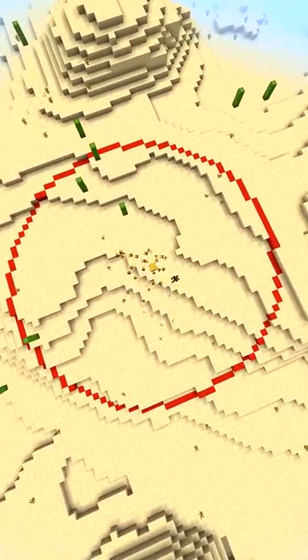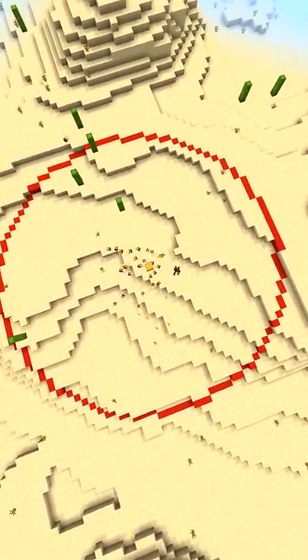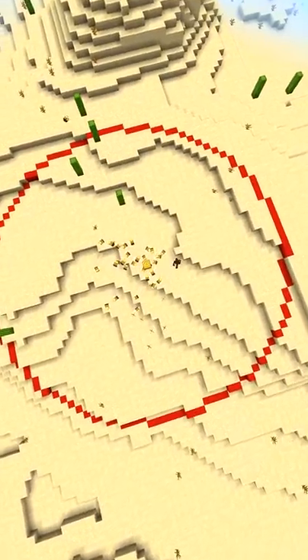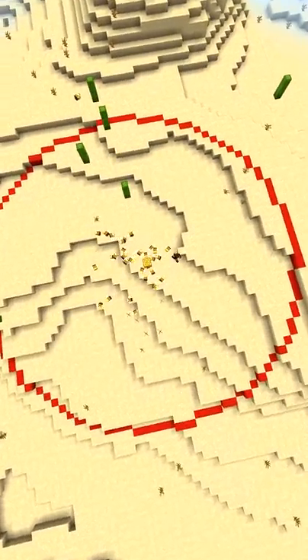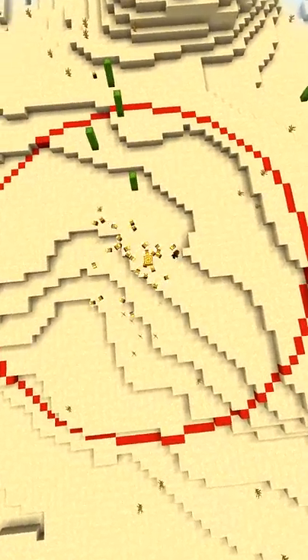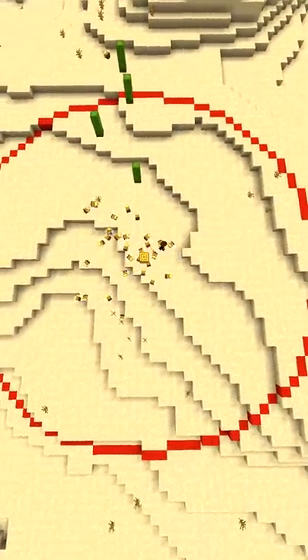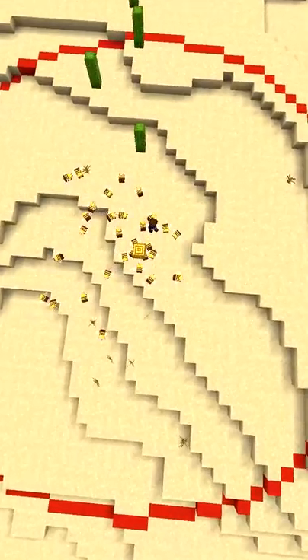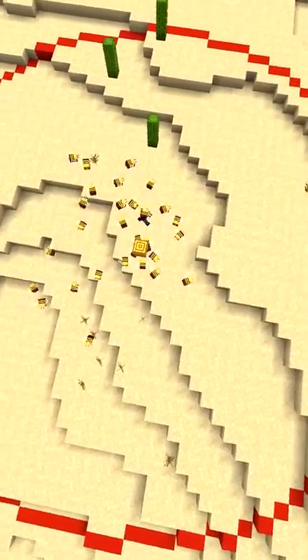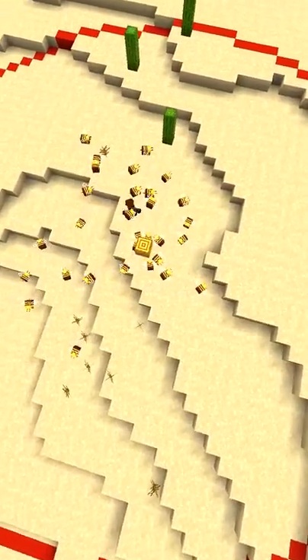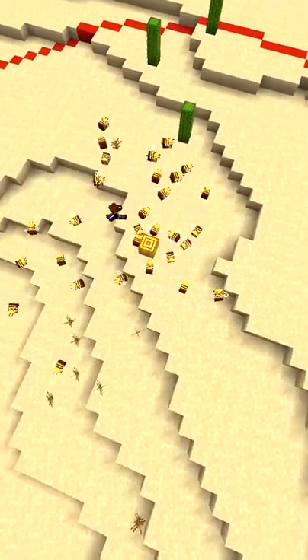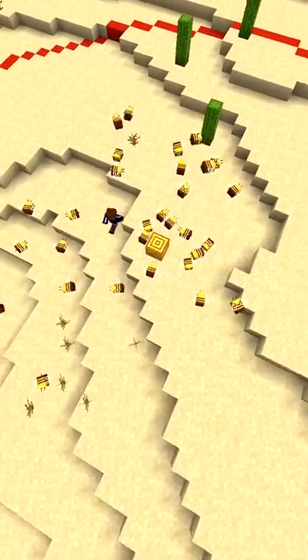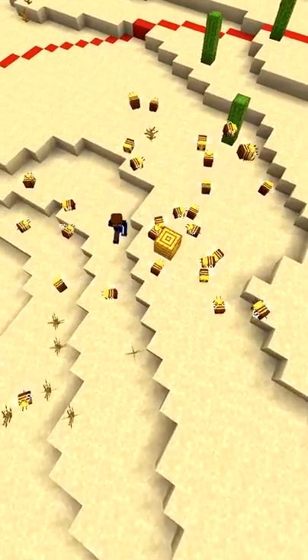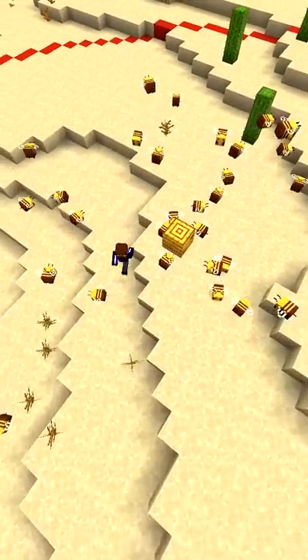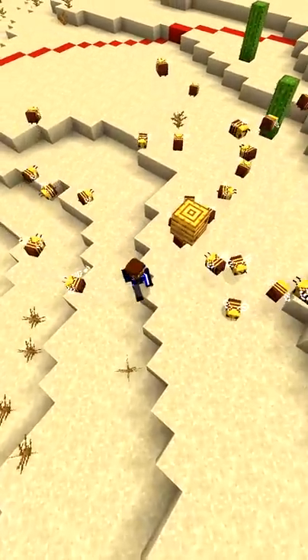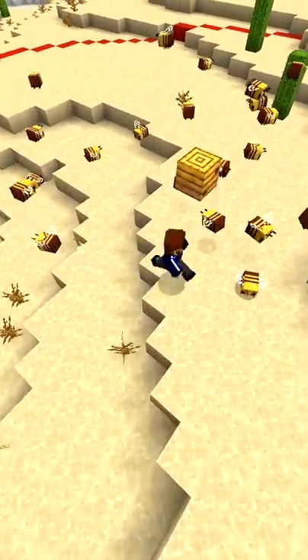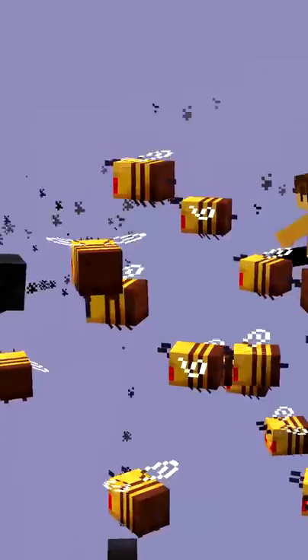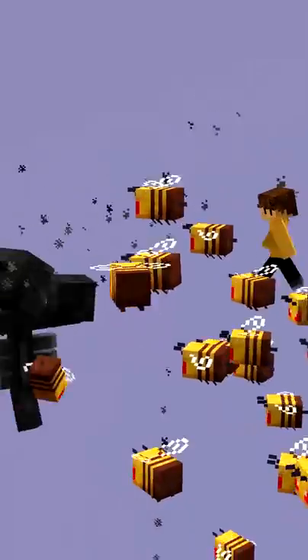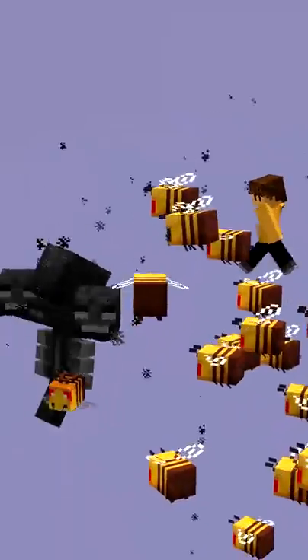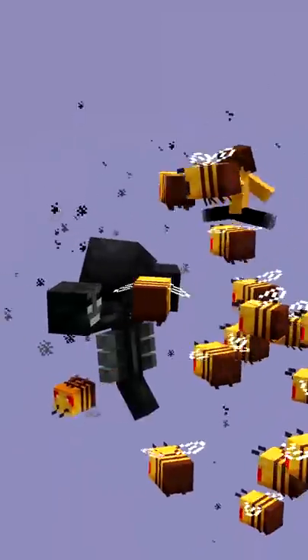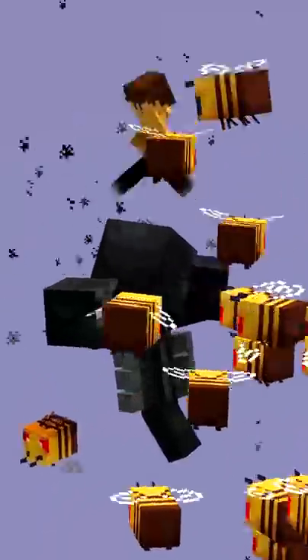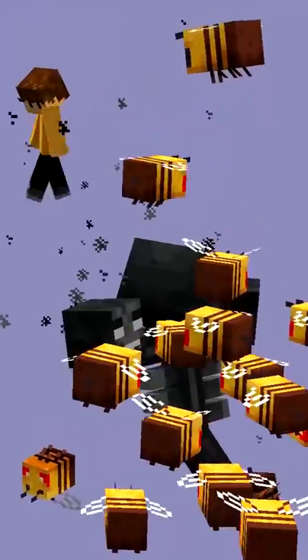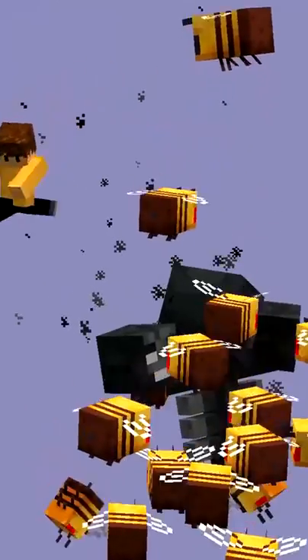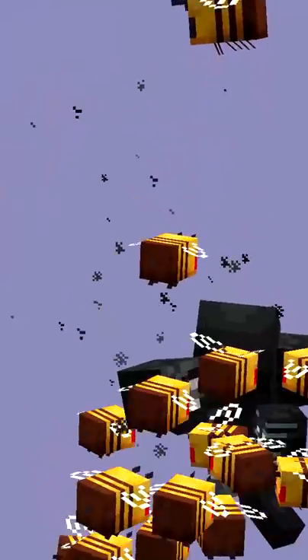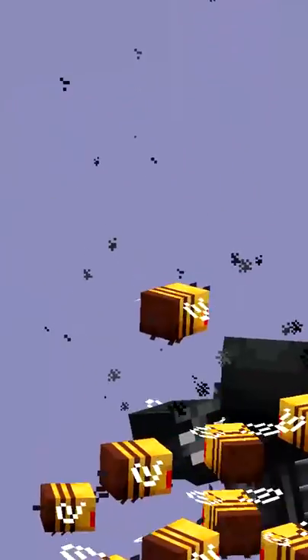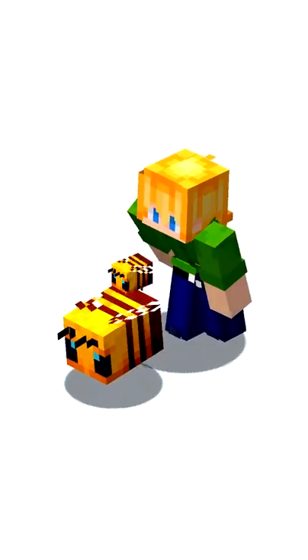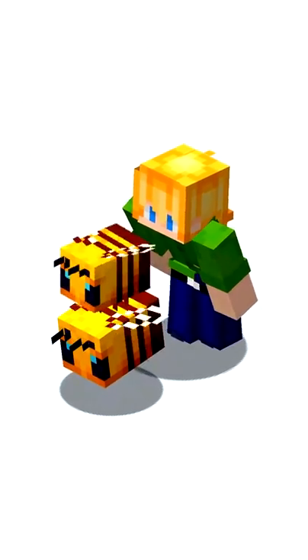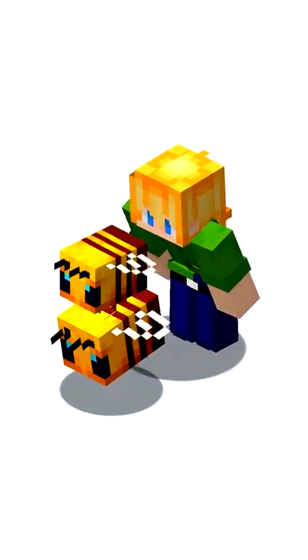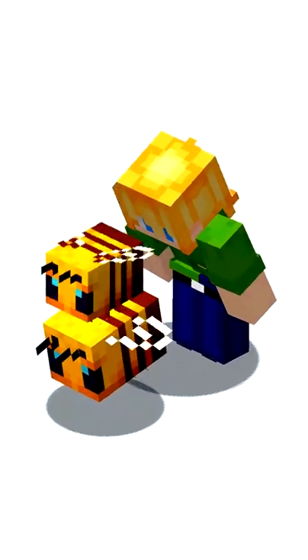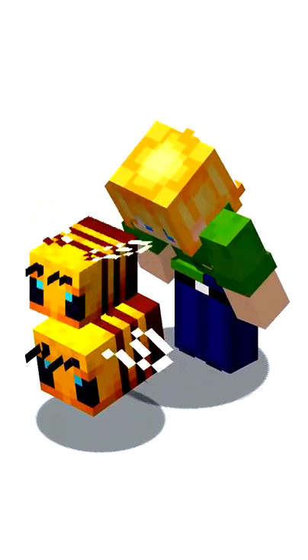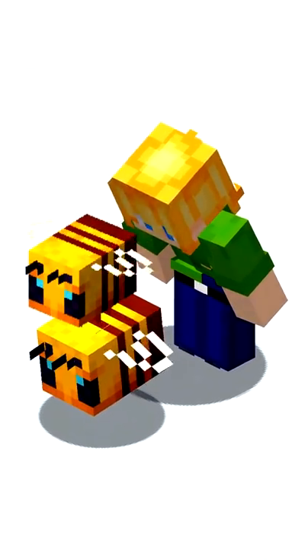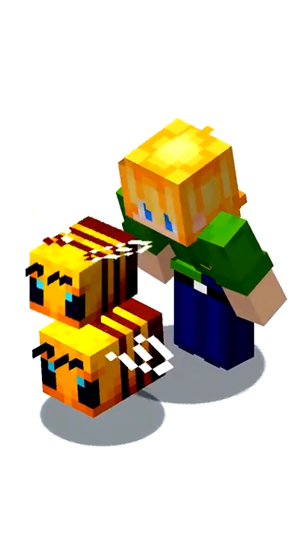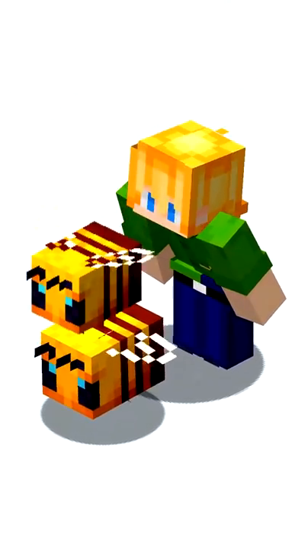Bees only wander 22 blocks from their hive. They used to fly faster when swarming, and they move differently in Bedrock Edition.